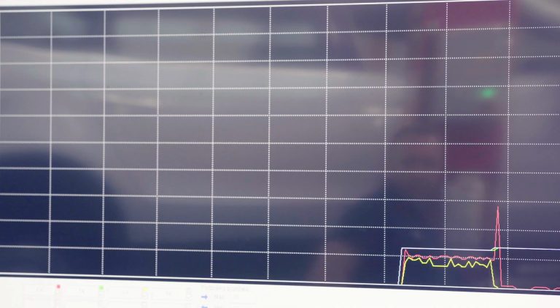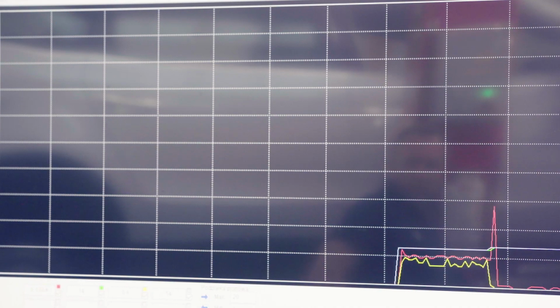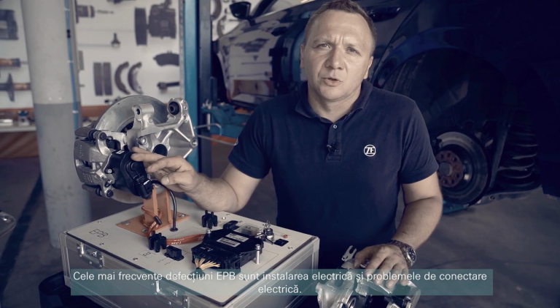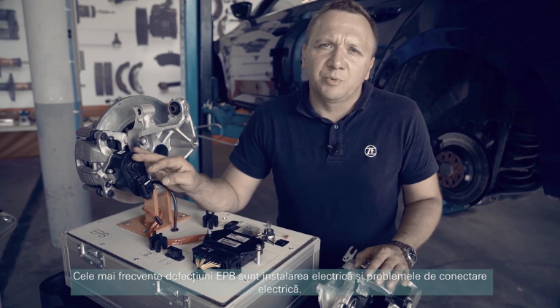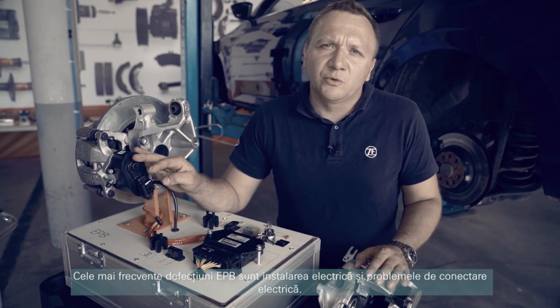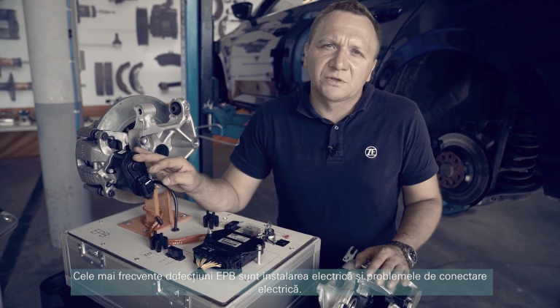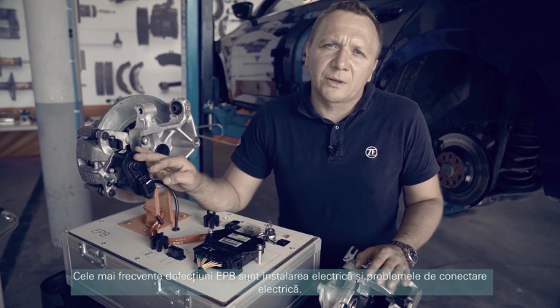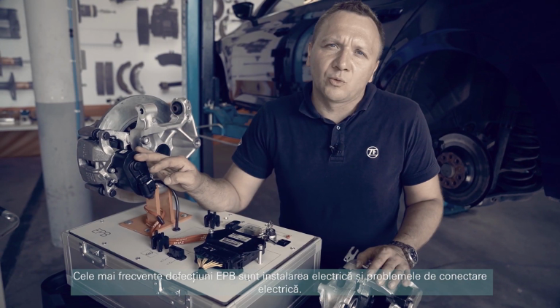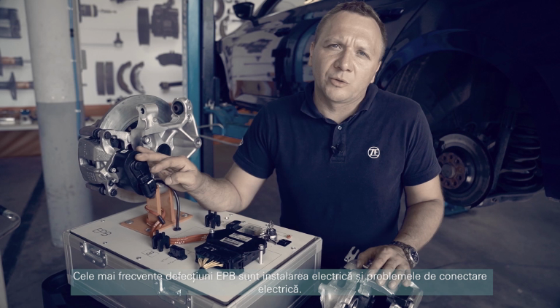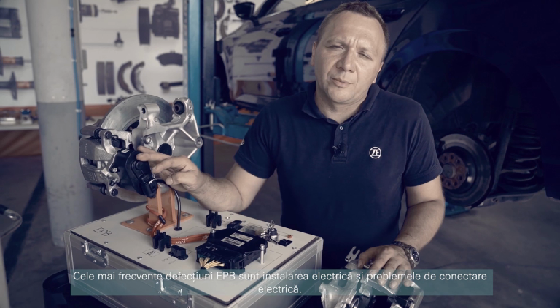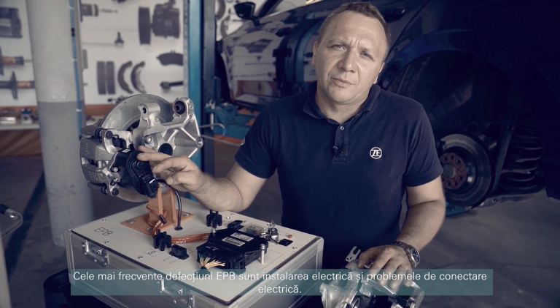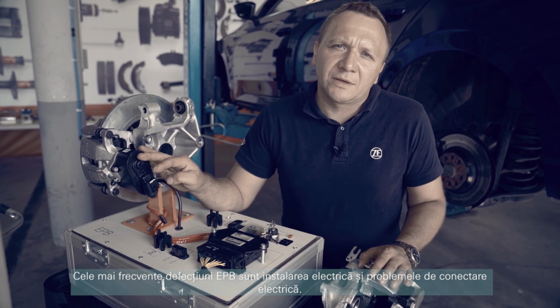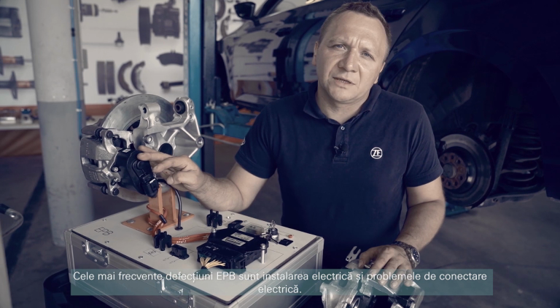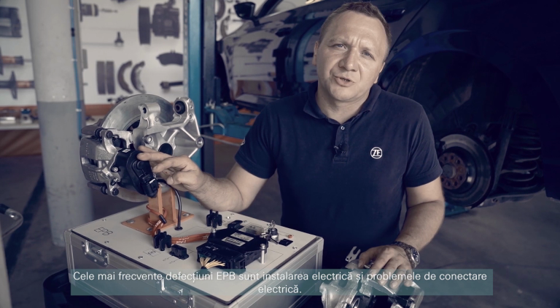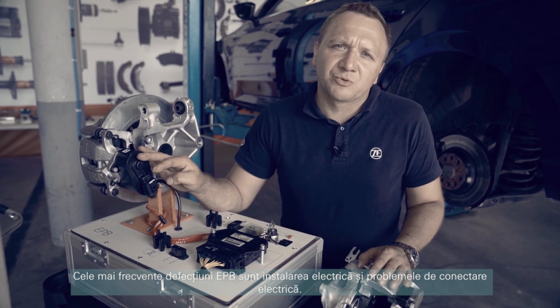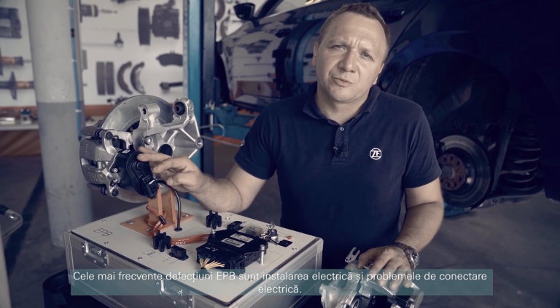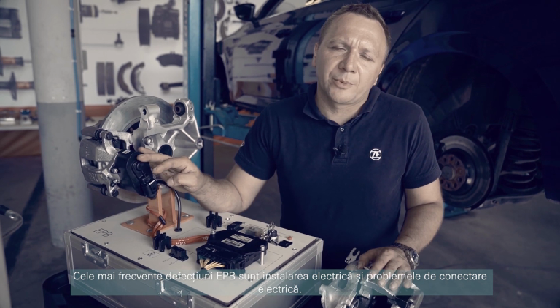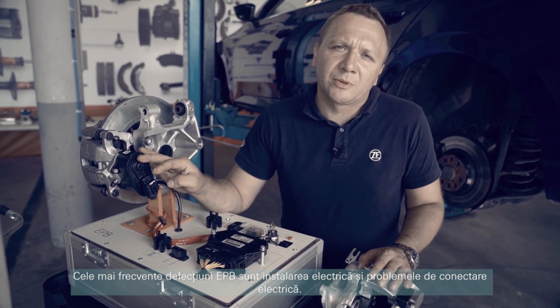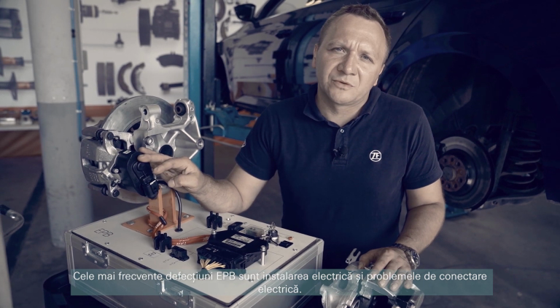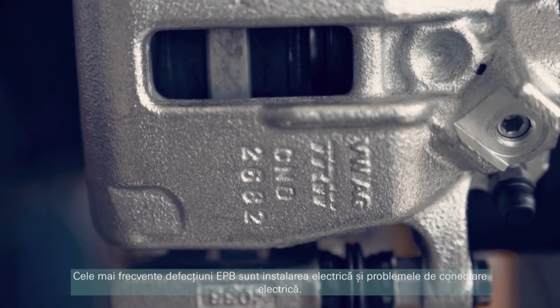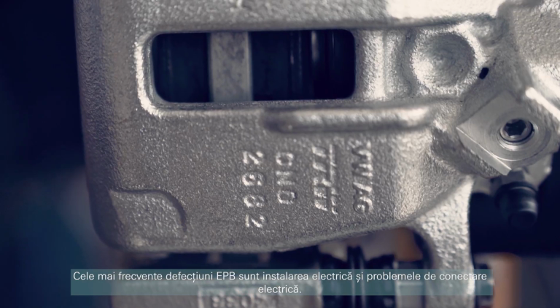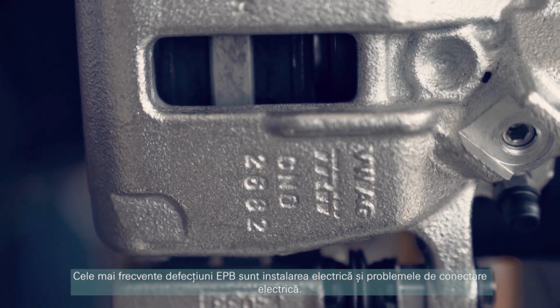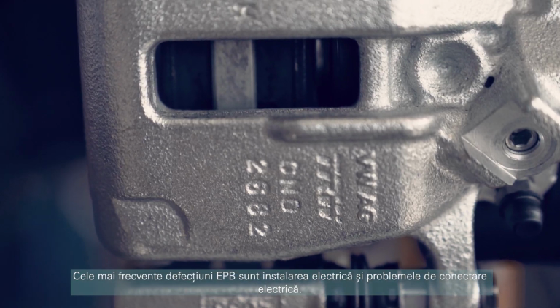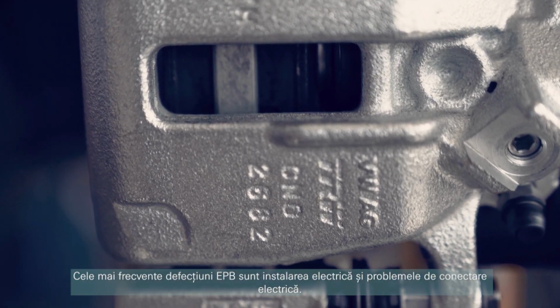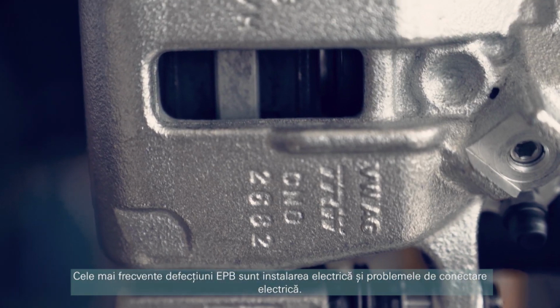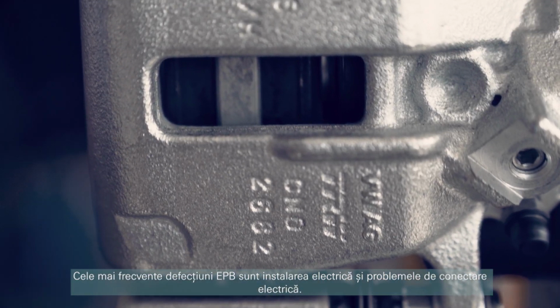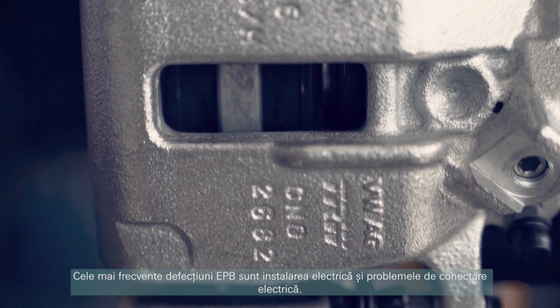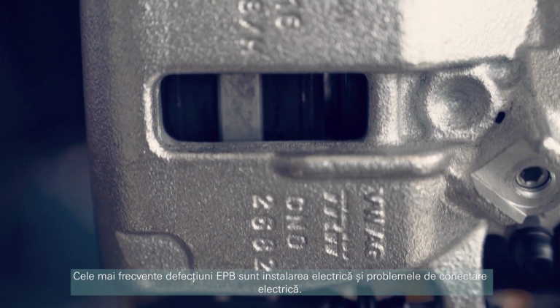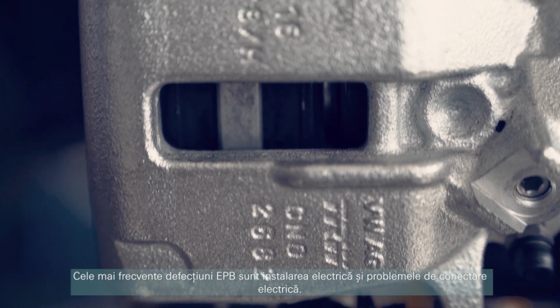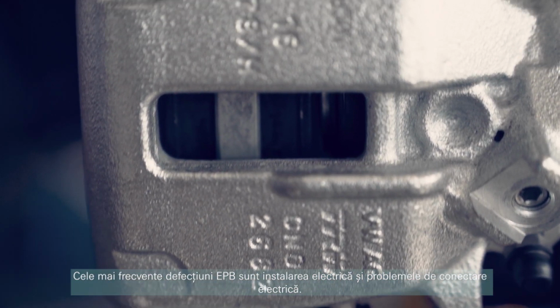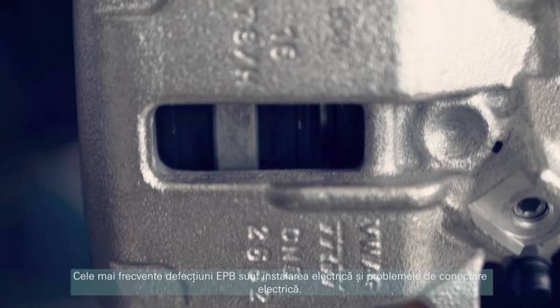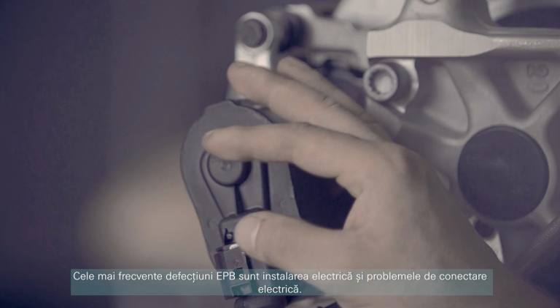The most common EPB faults are electrical installation and electrical connection problems.